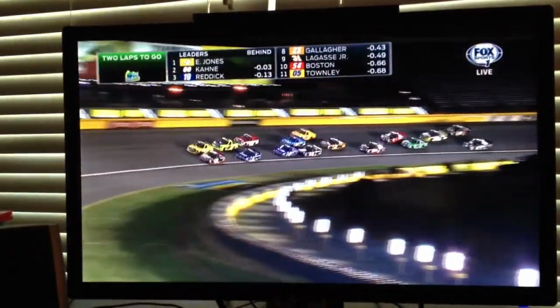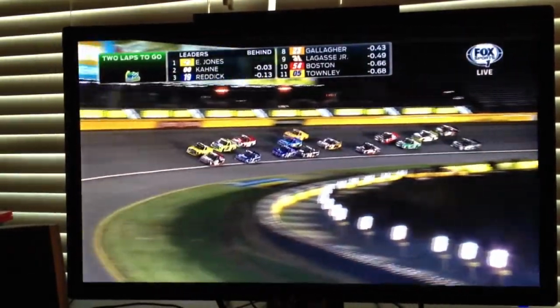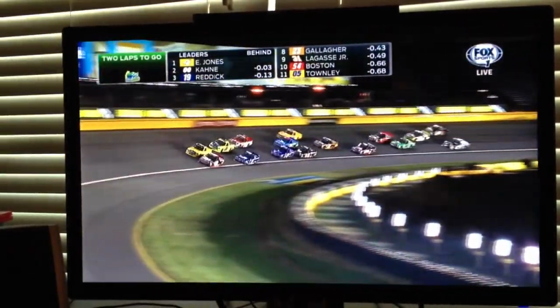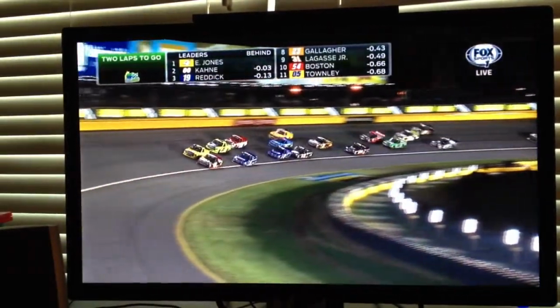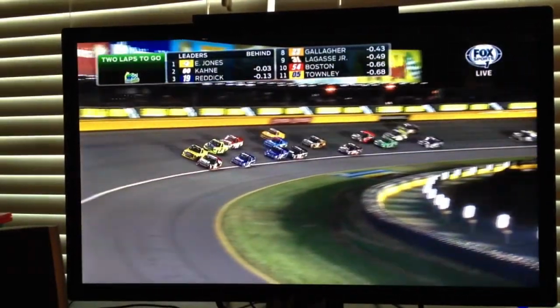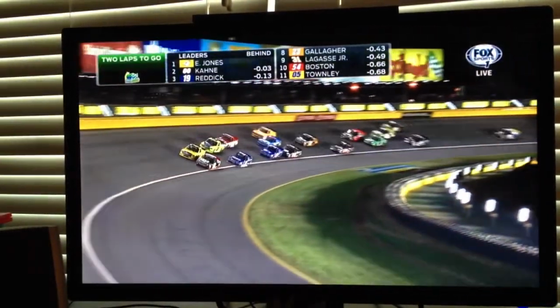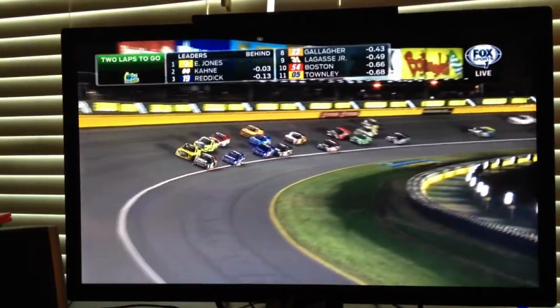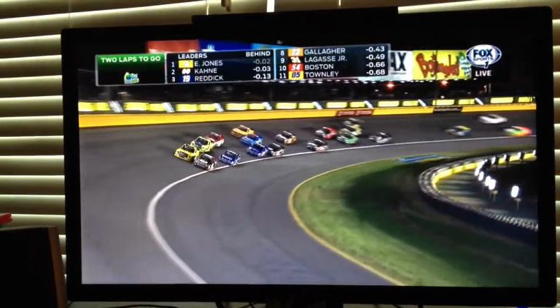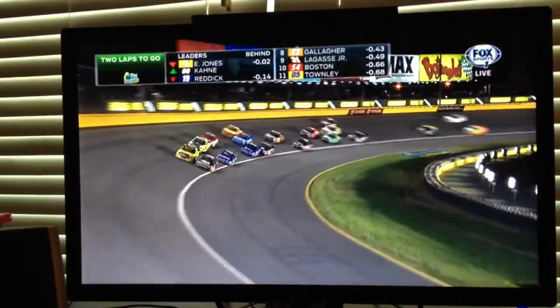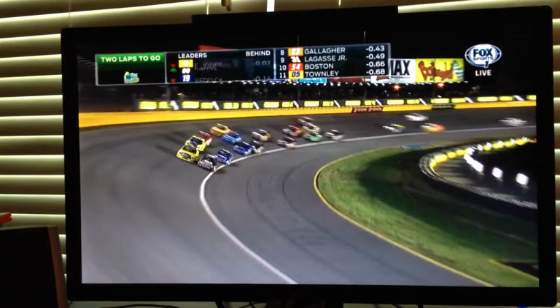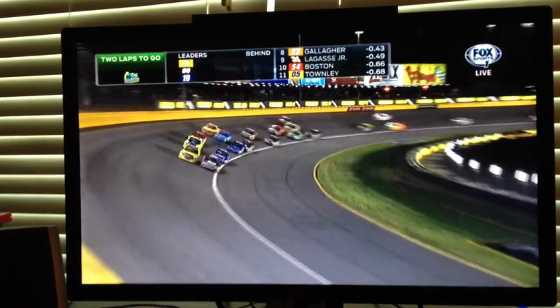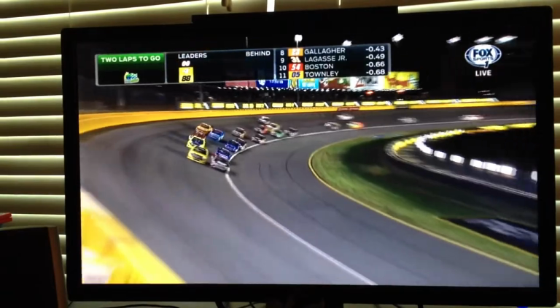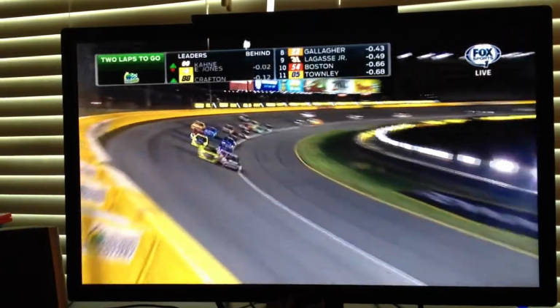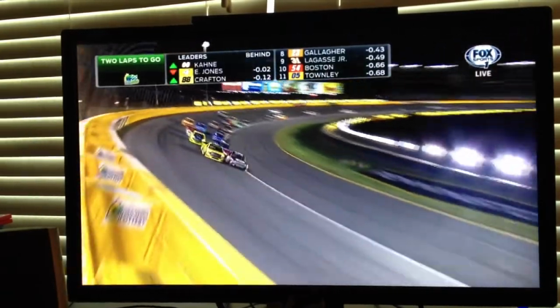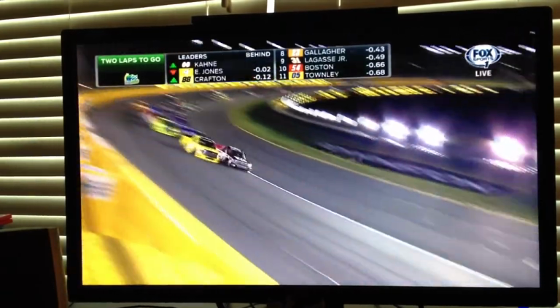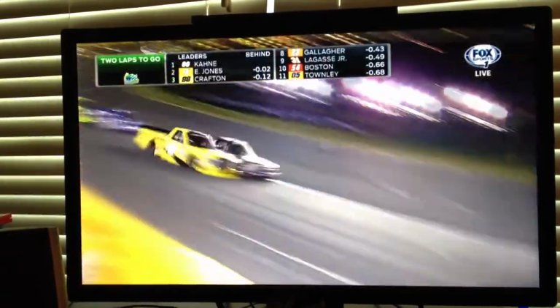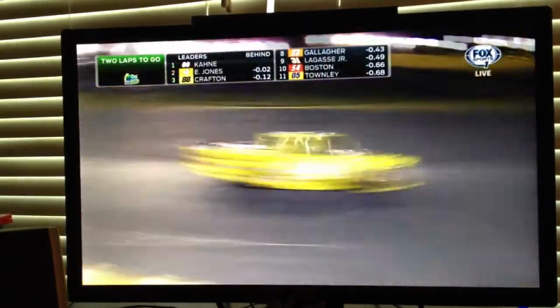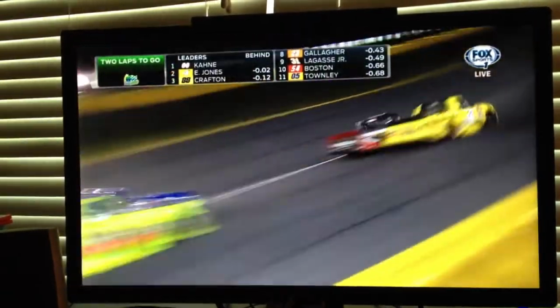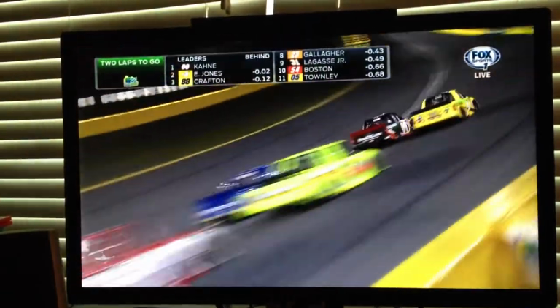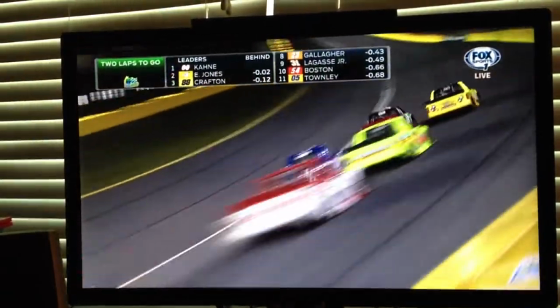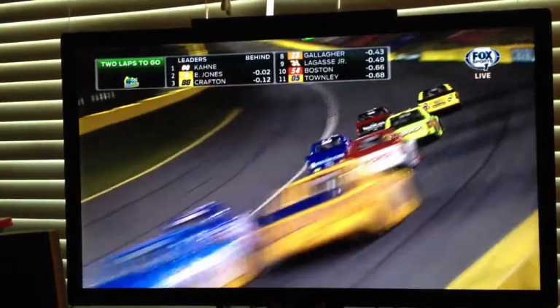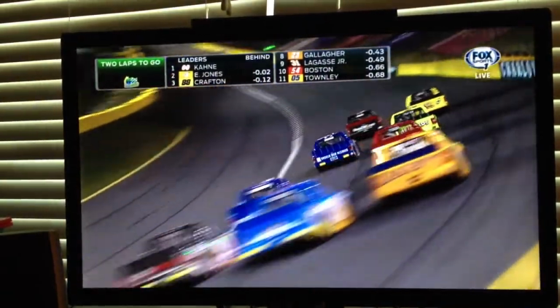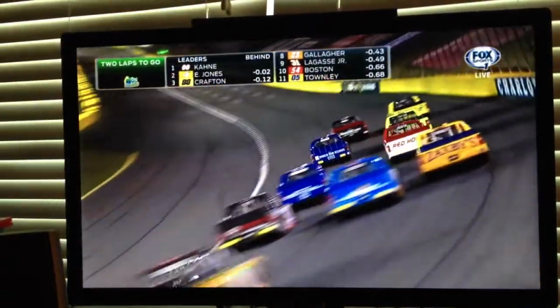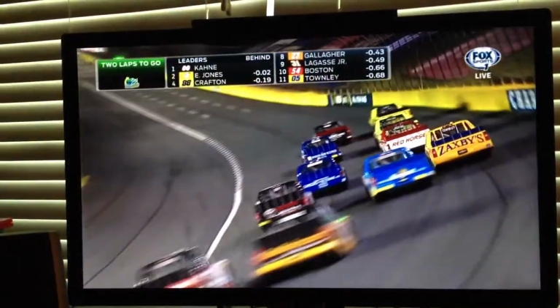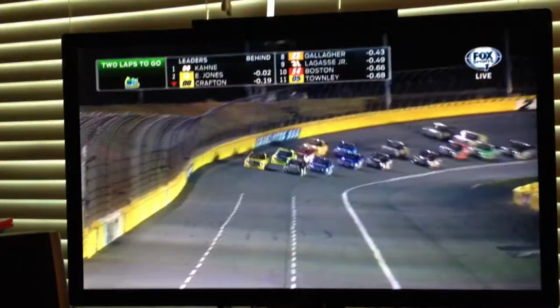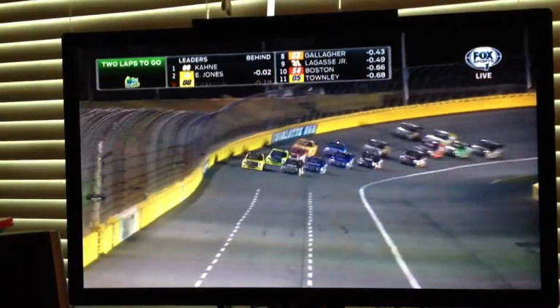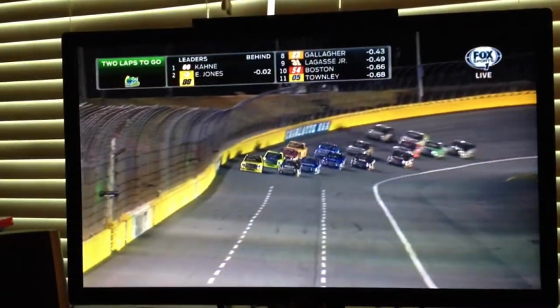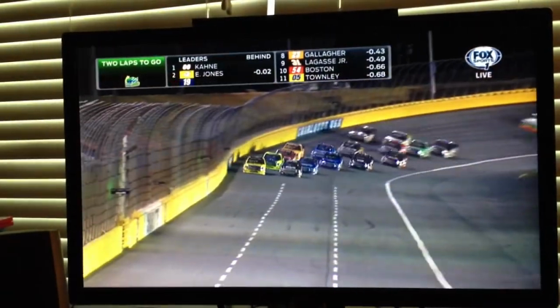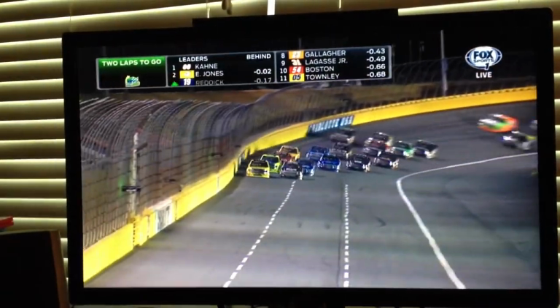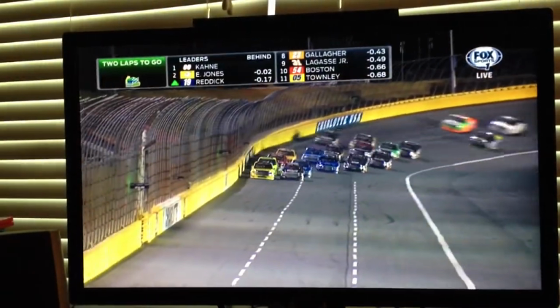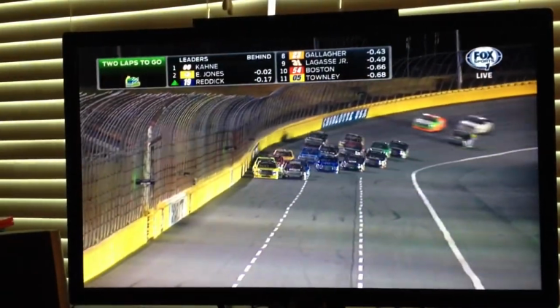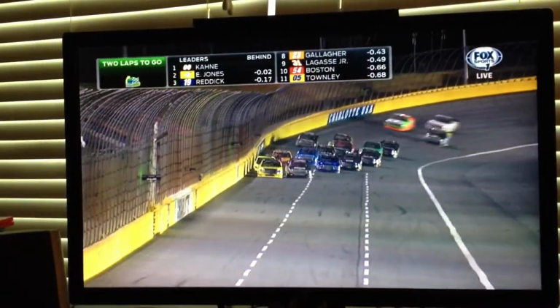Looked like Kane spun his tires a bit, but man, did he recover. He's right beside Jones.